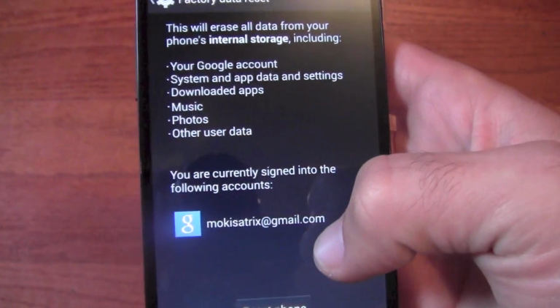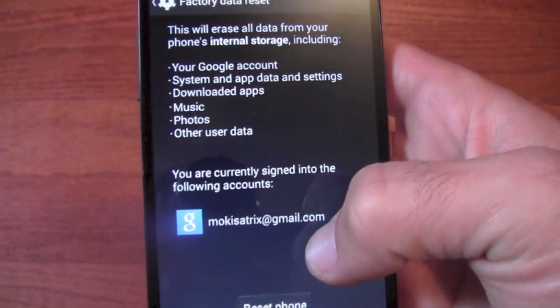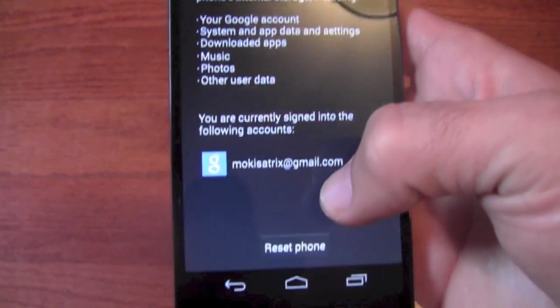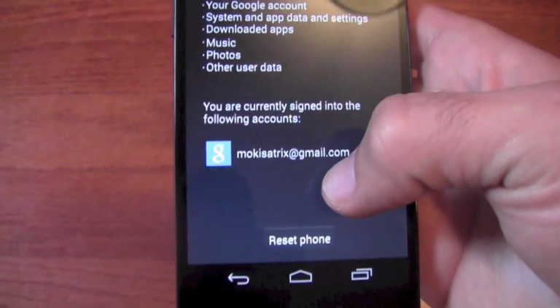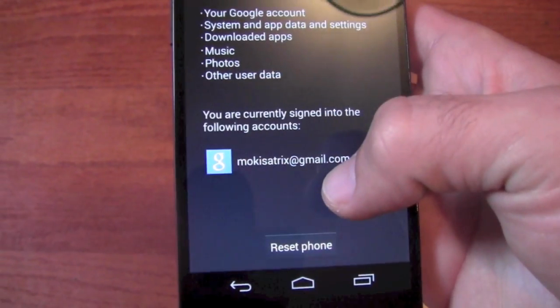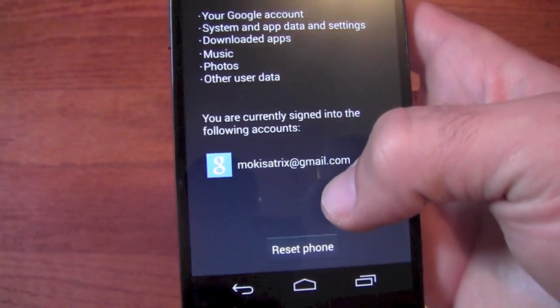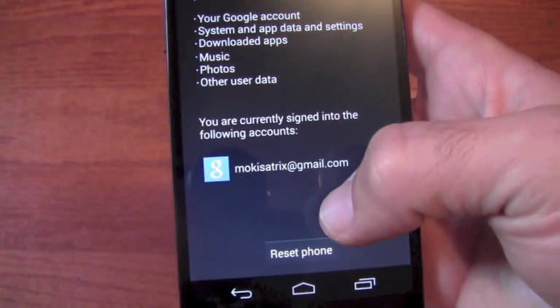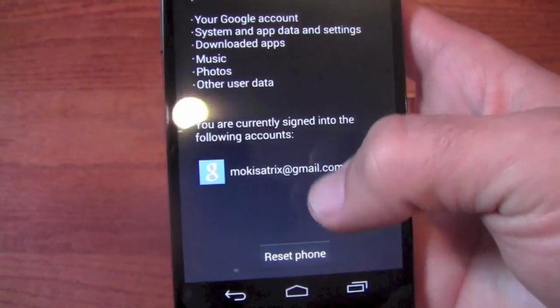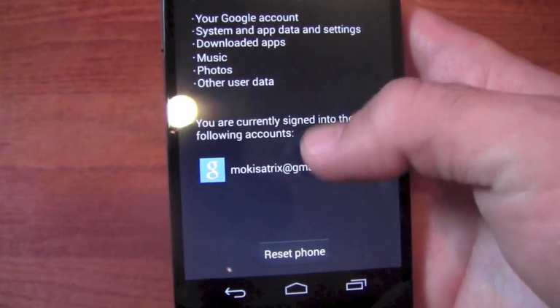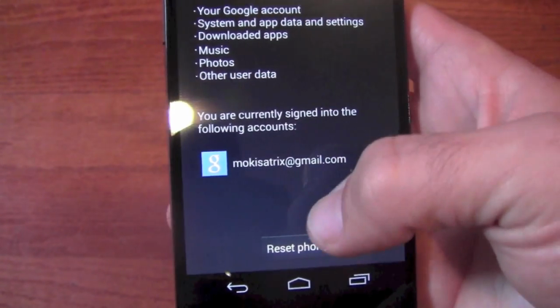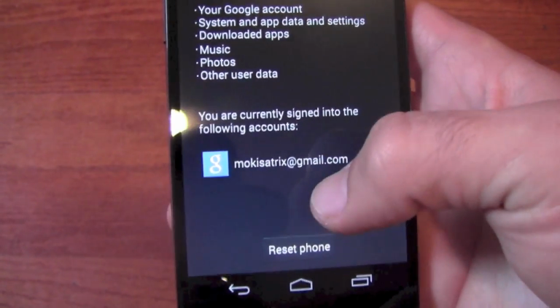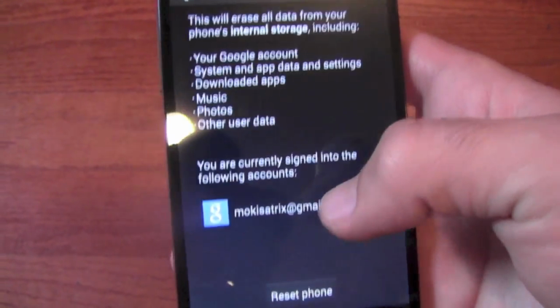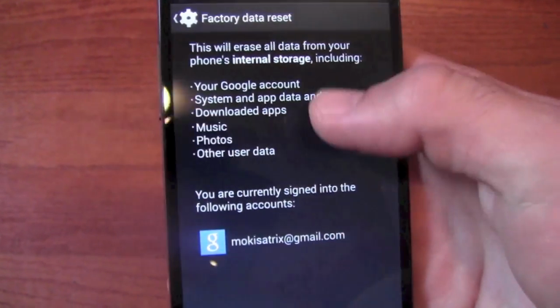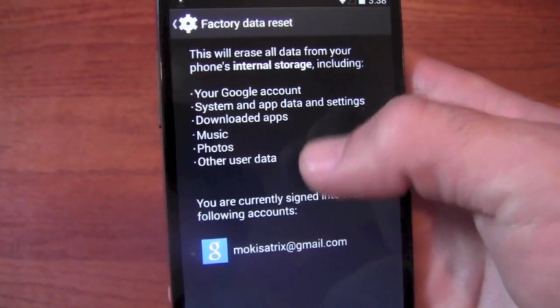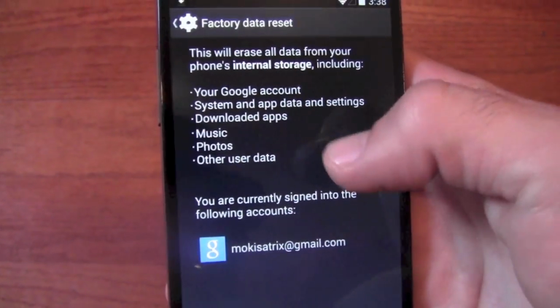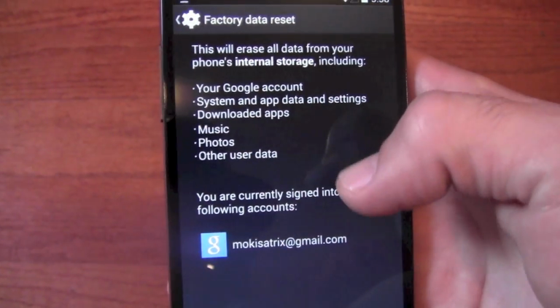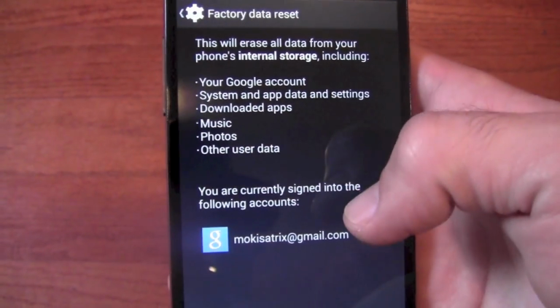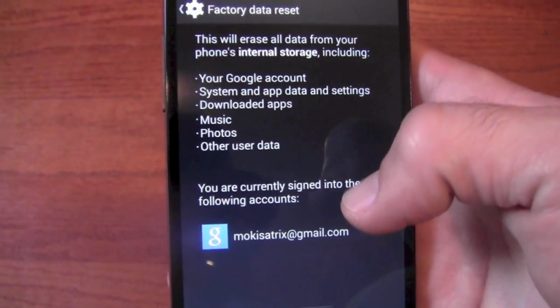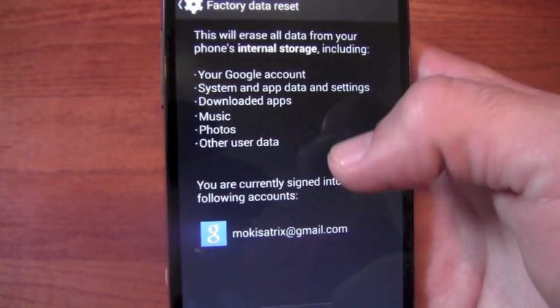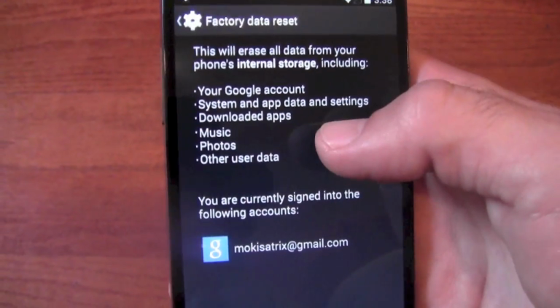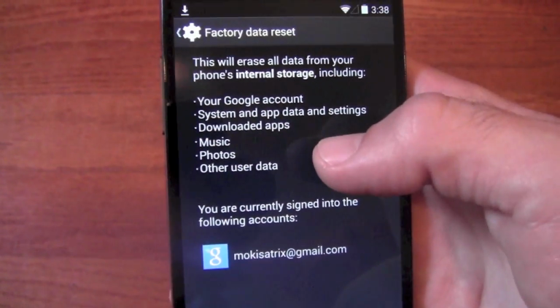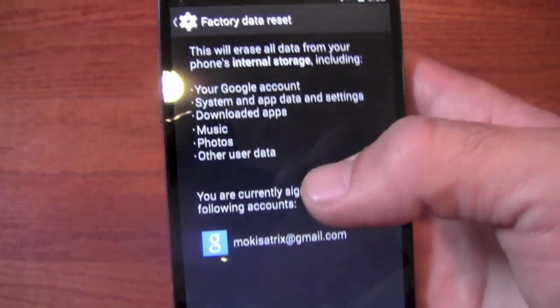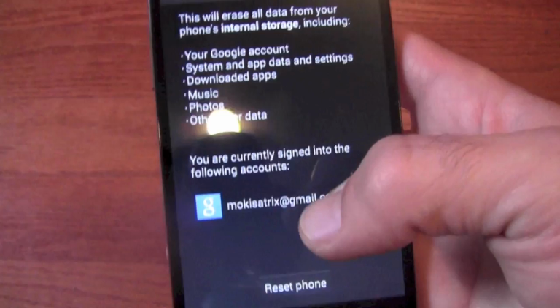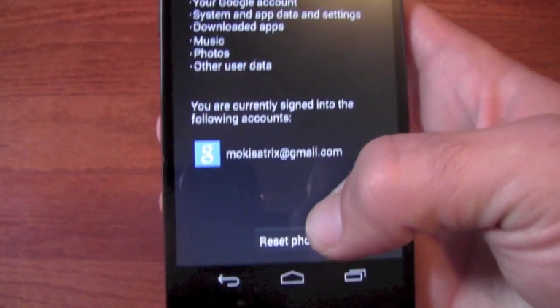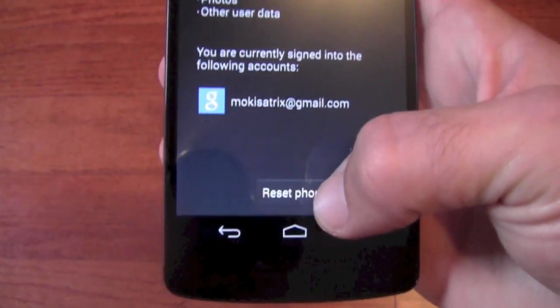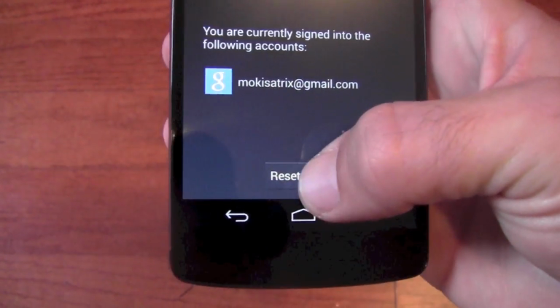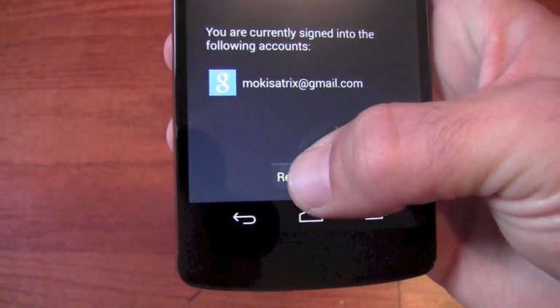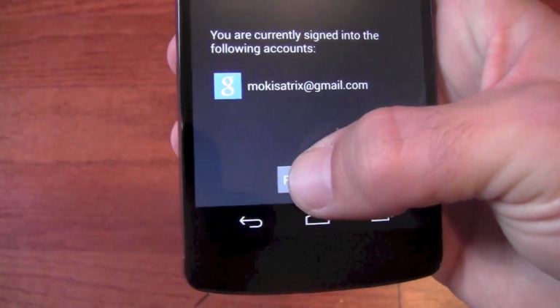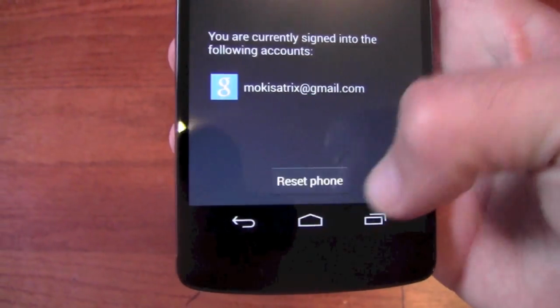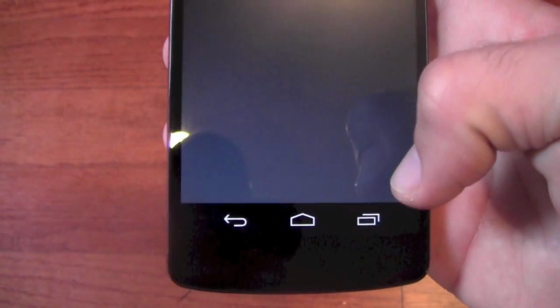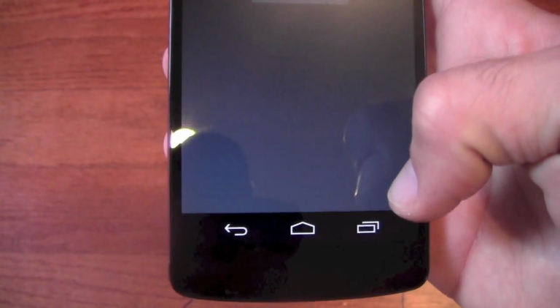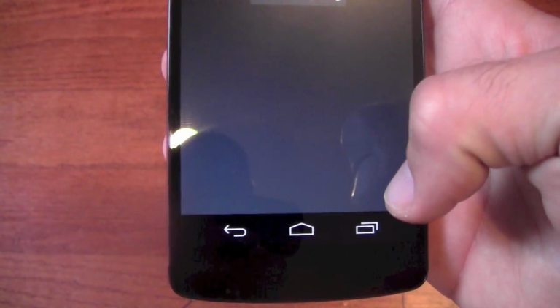It's going to tell you what you're signed into and what it's going to reset. It will wipe out everything. So let's go ahead and say Reset Phone.